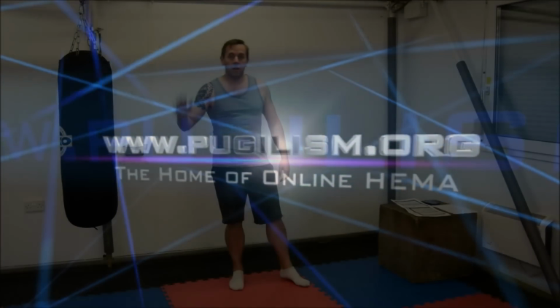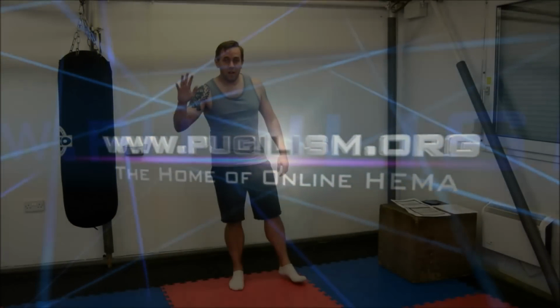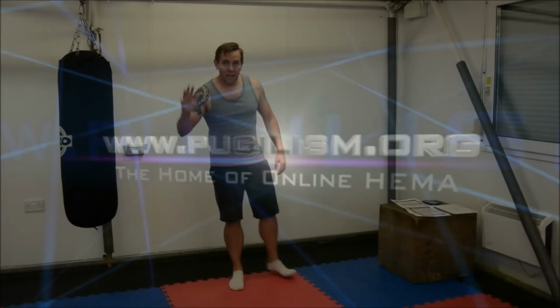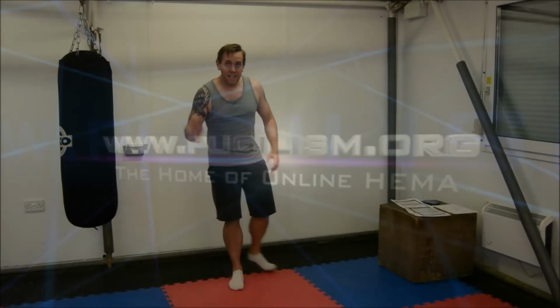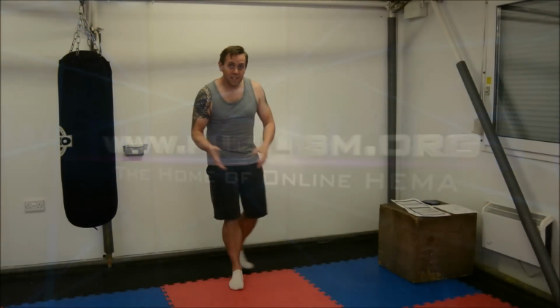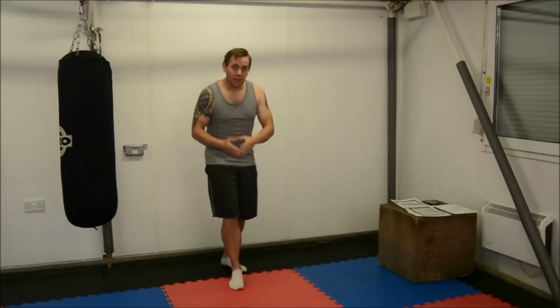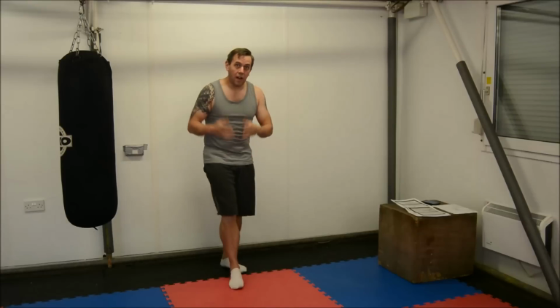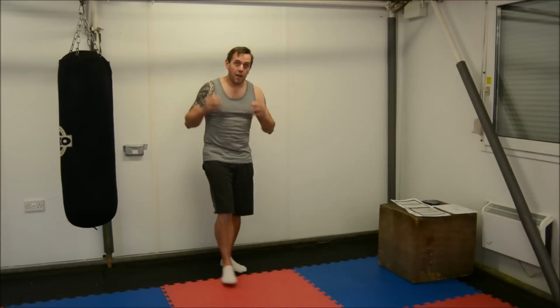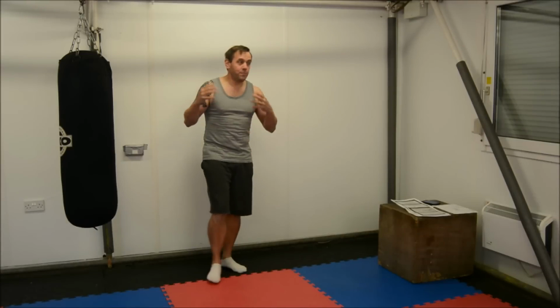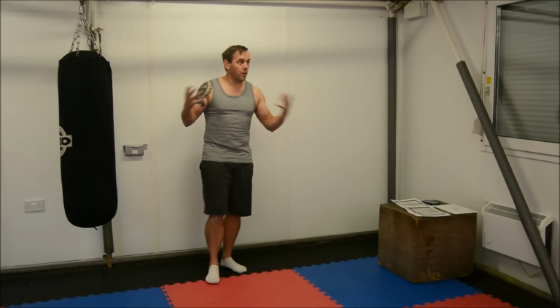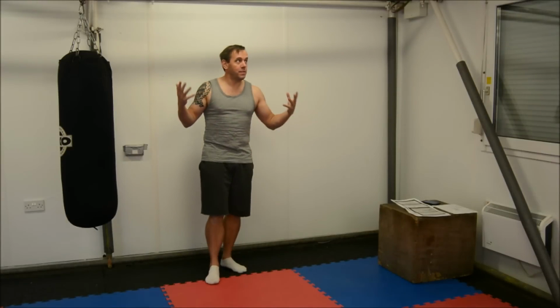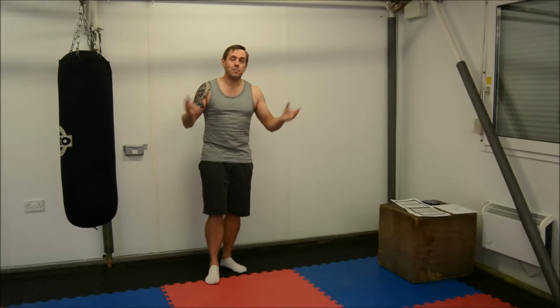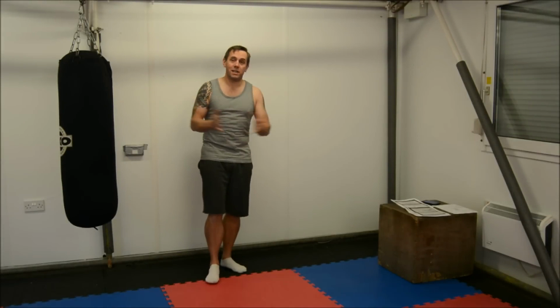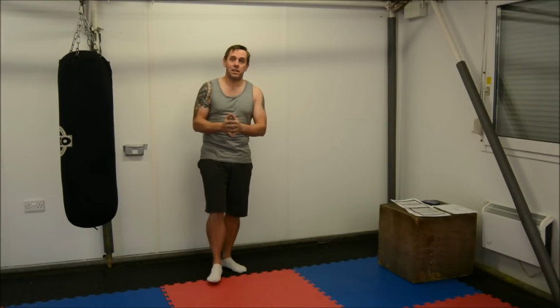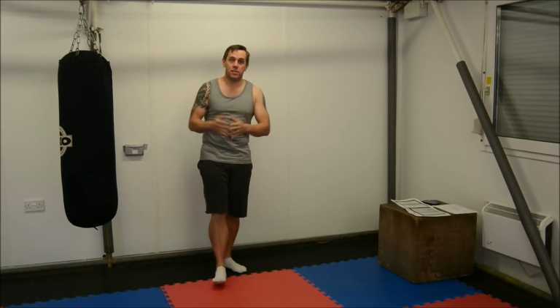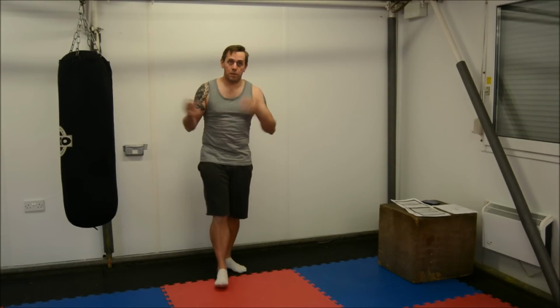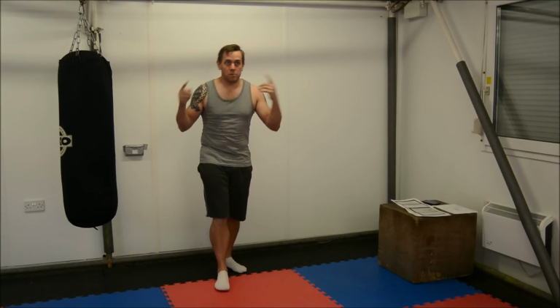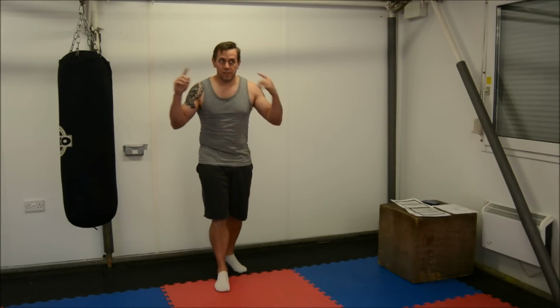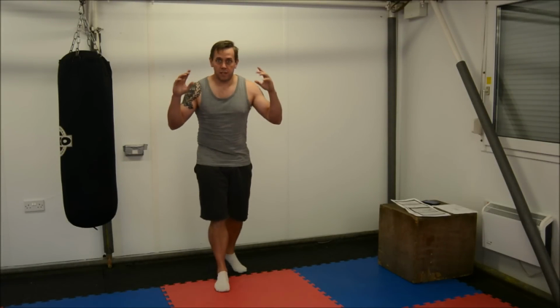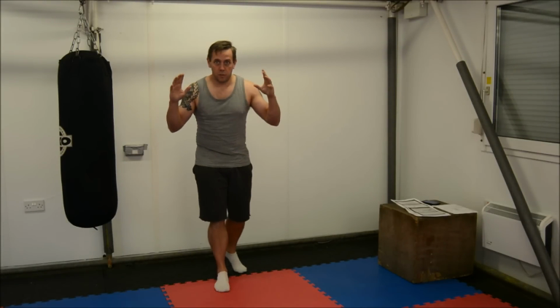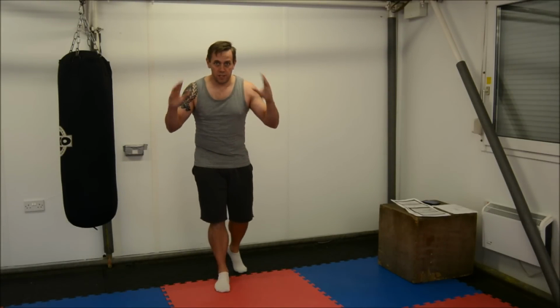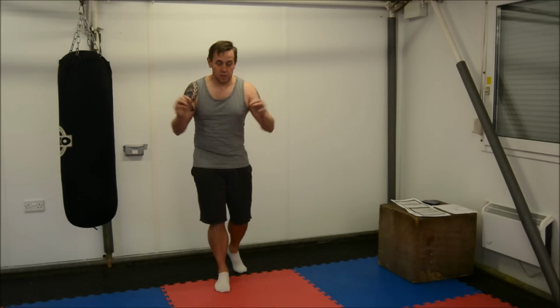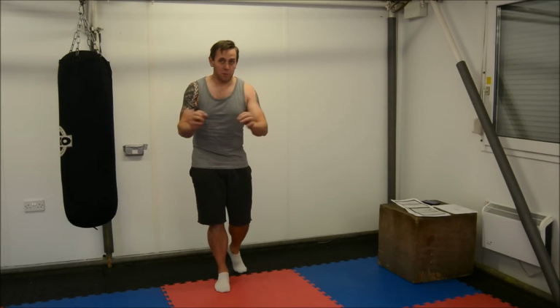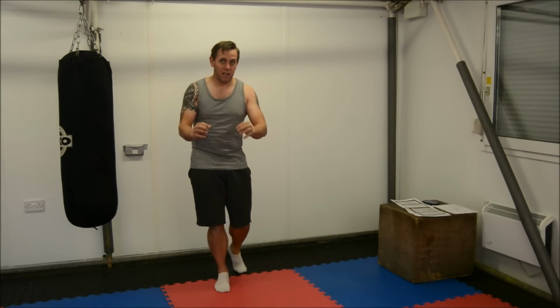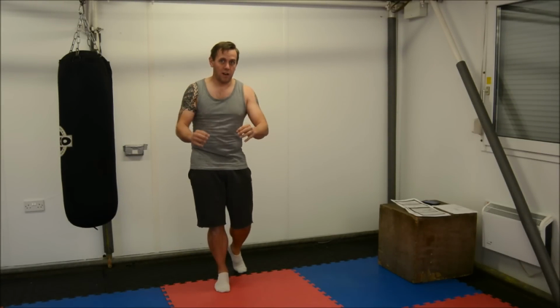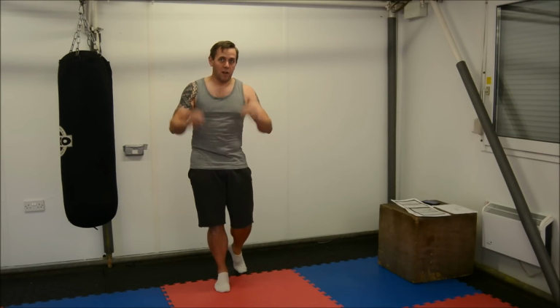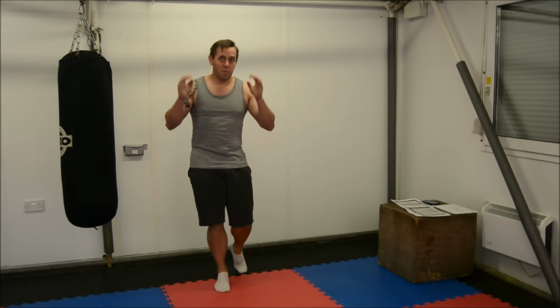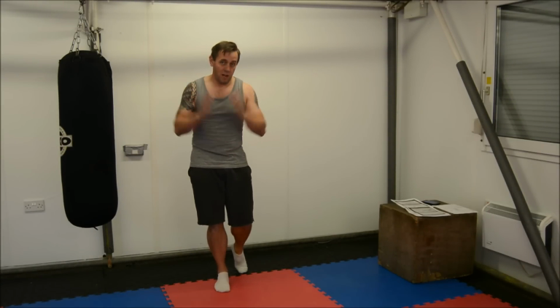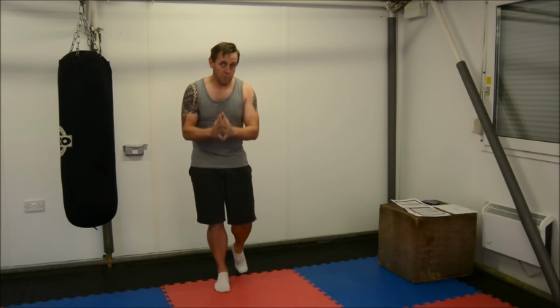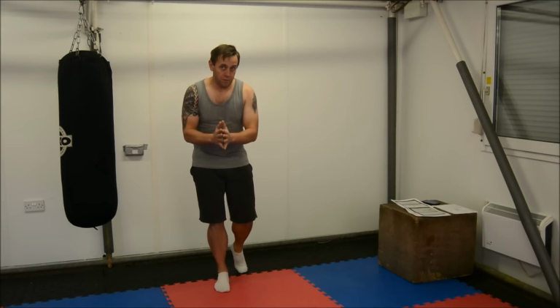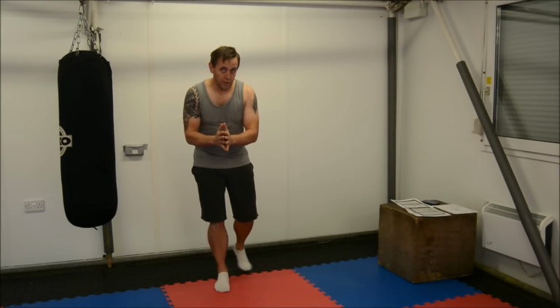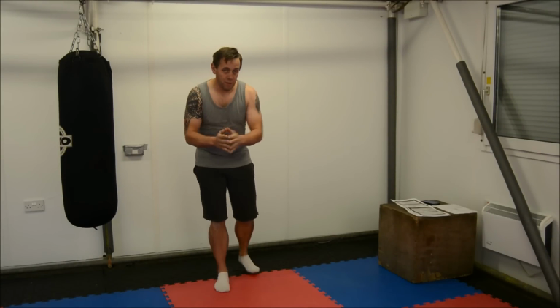Hi, how you doing? Obviously I'm back down at the gym, so the sound quality is not brilliant, but I hope you'll forgive me.